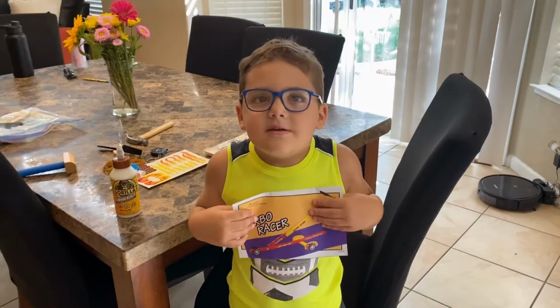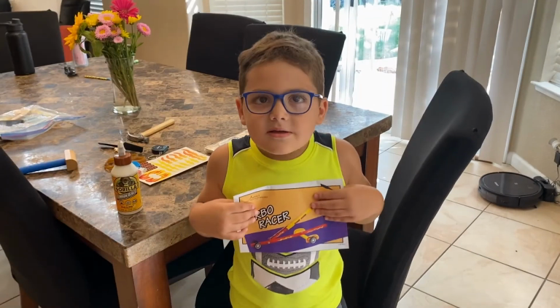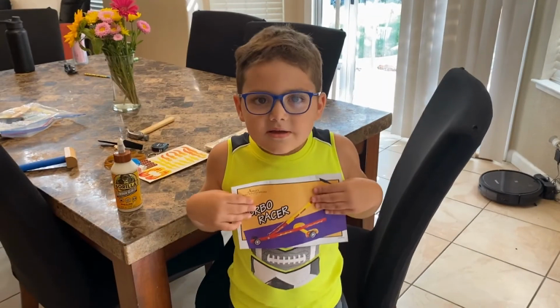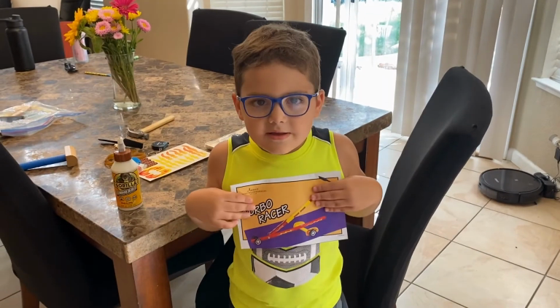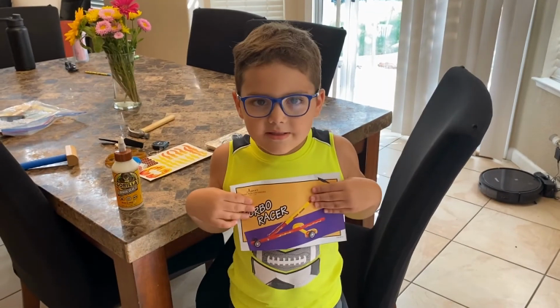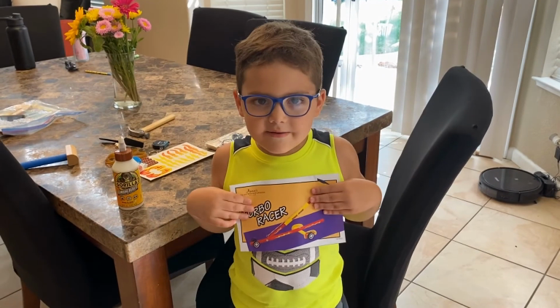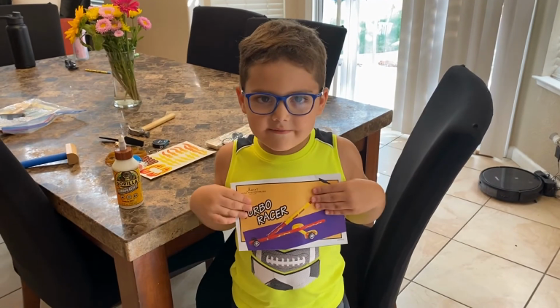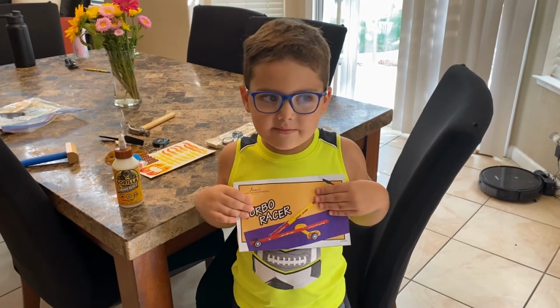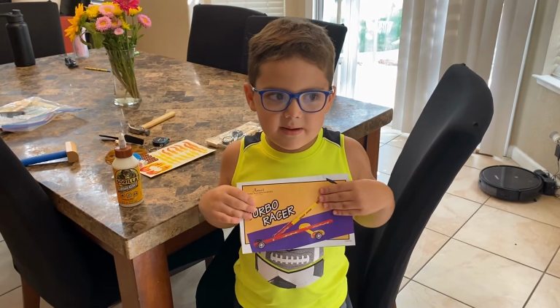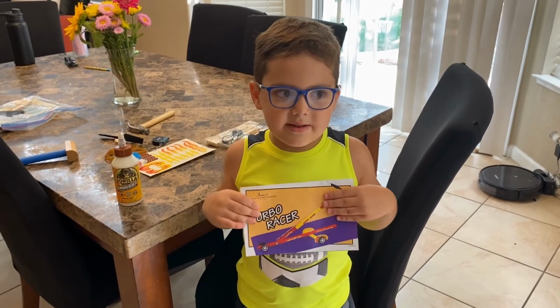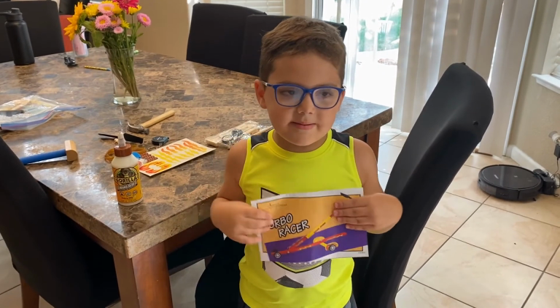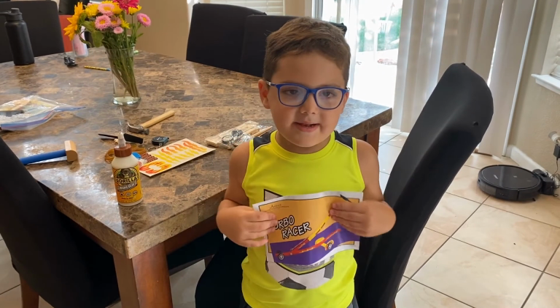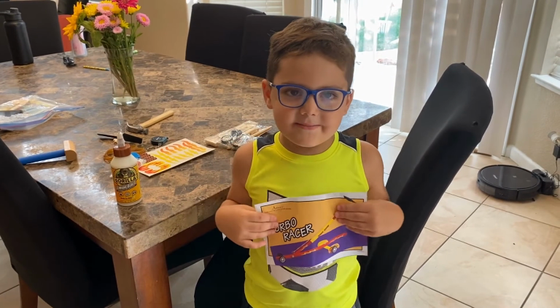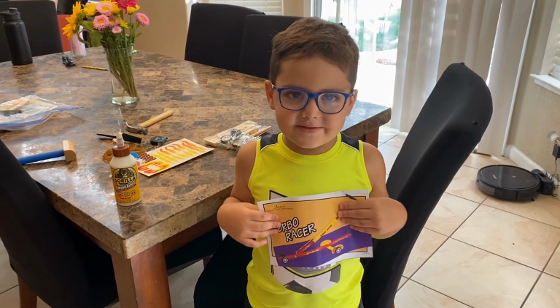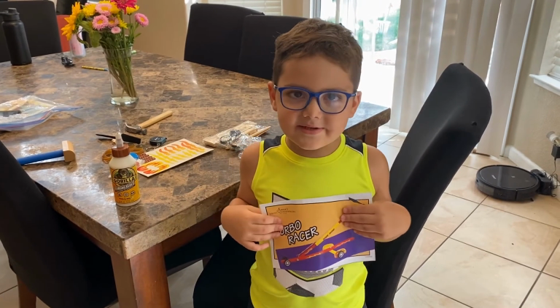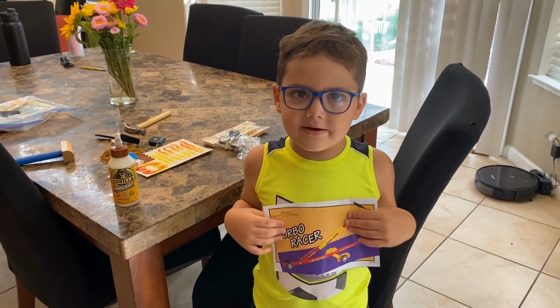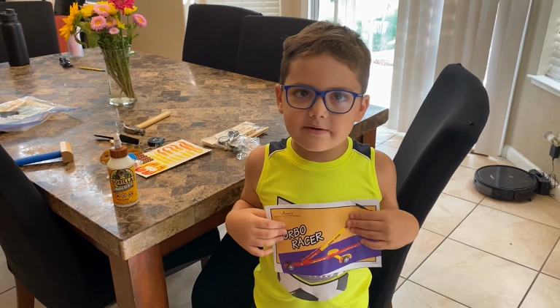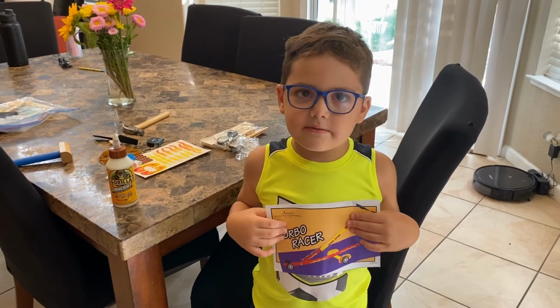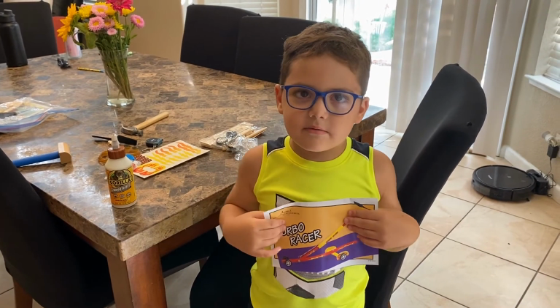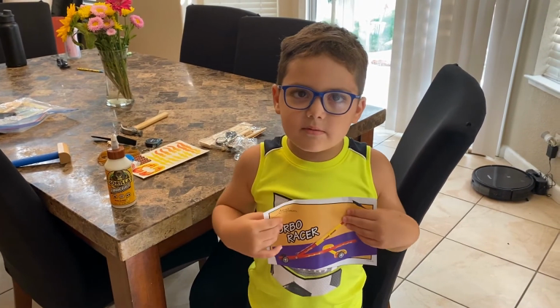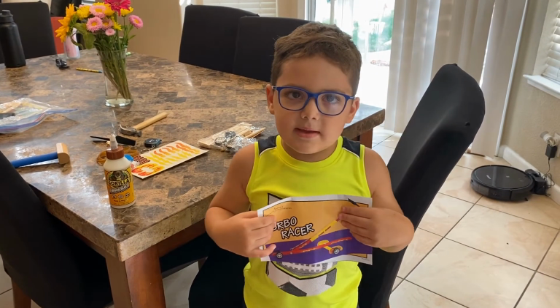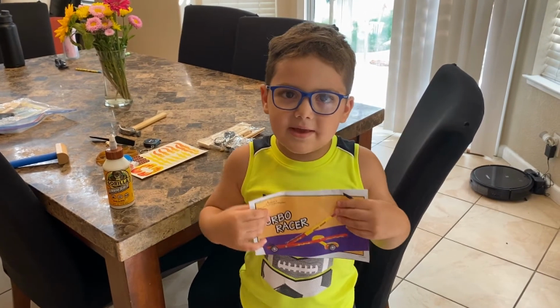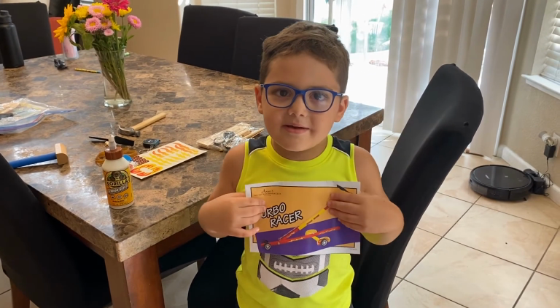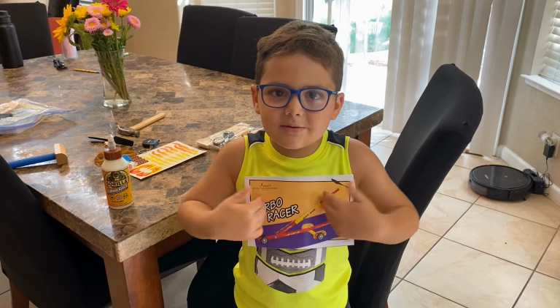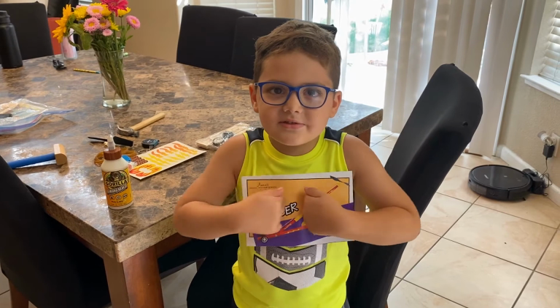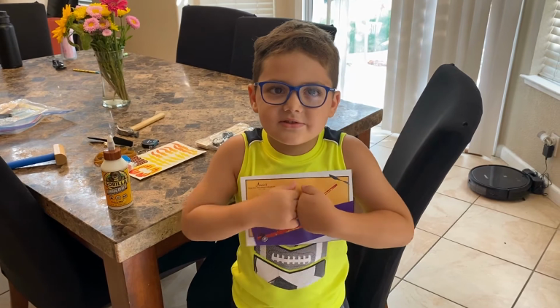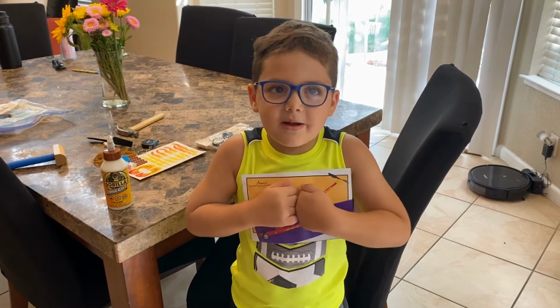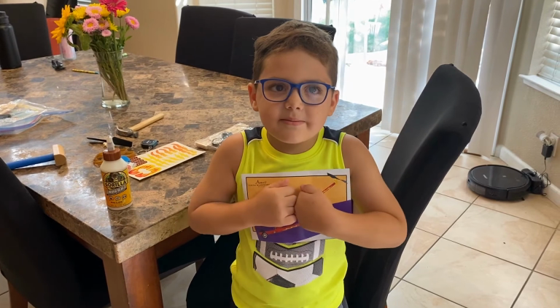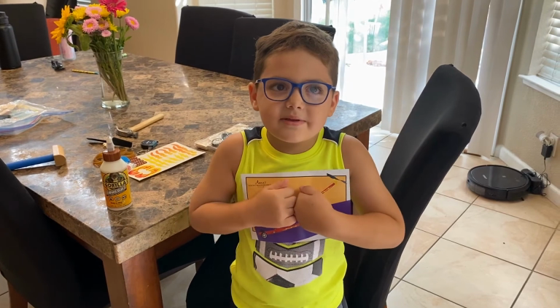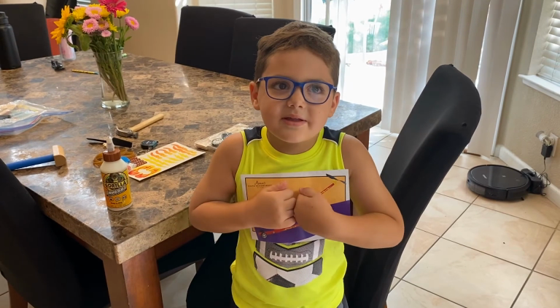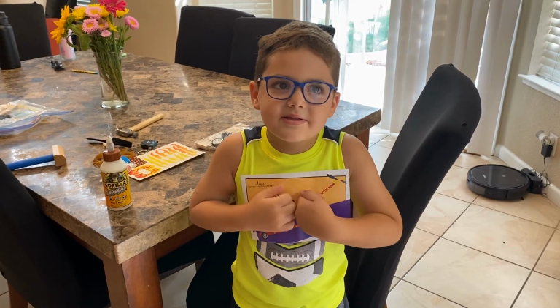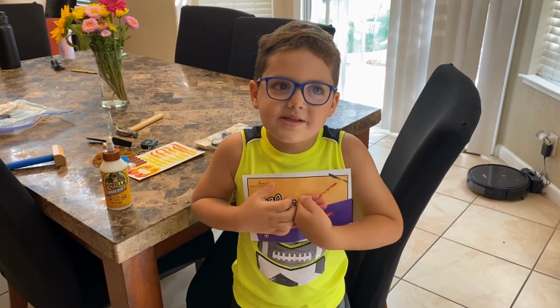Hello everybody, my name is Leo. We're making a wood shop kit today.